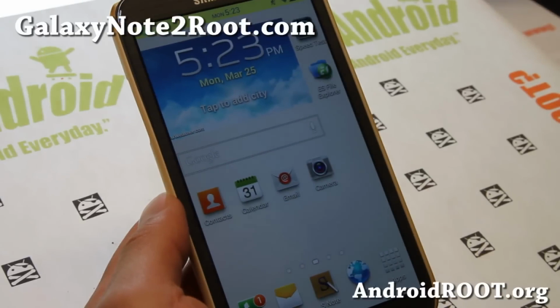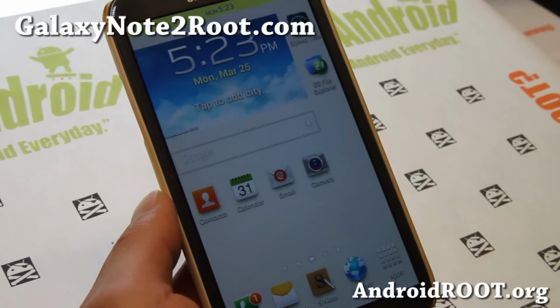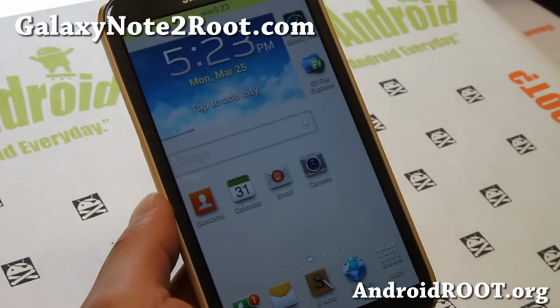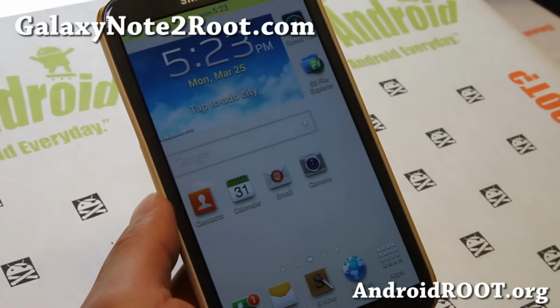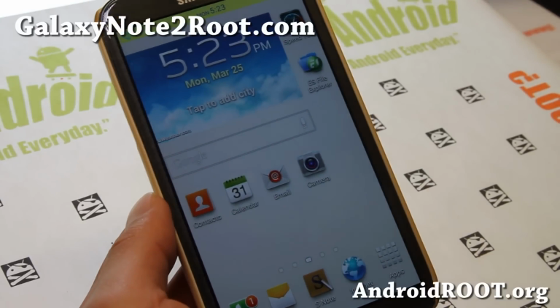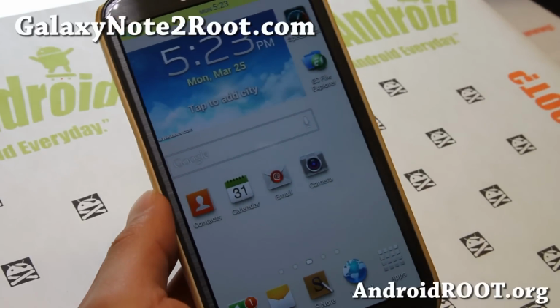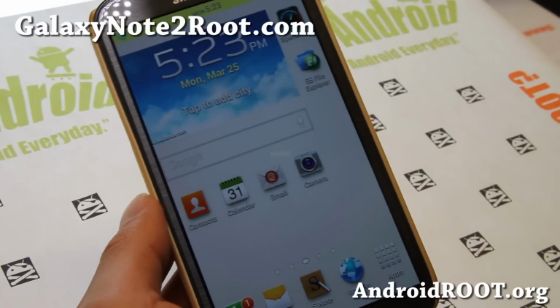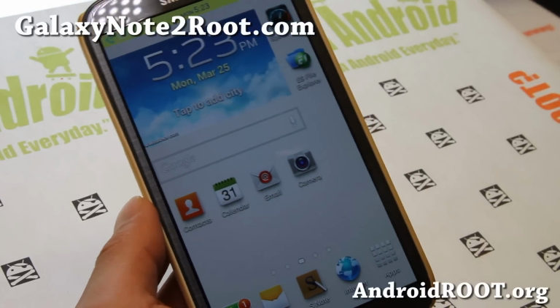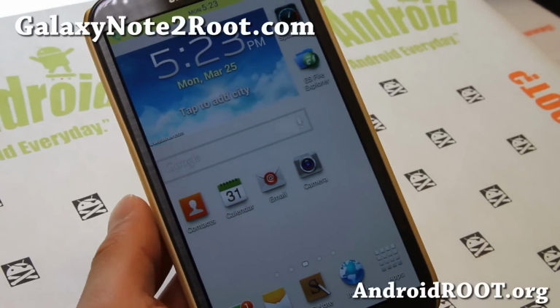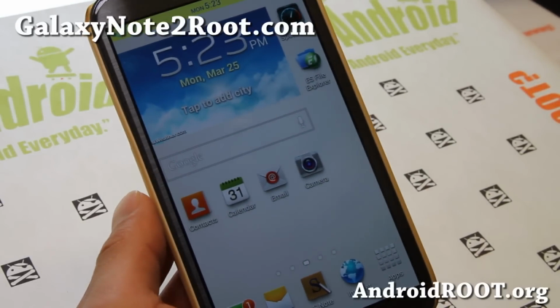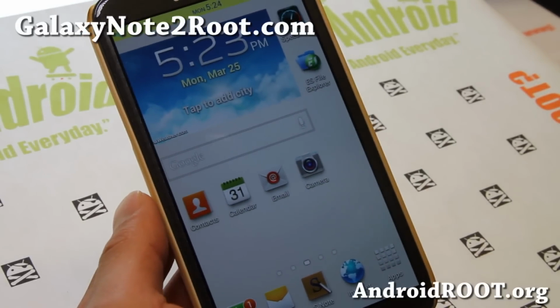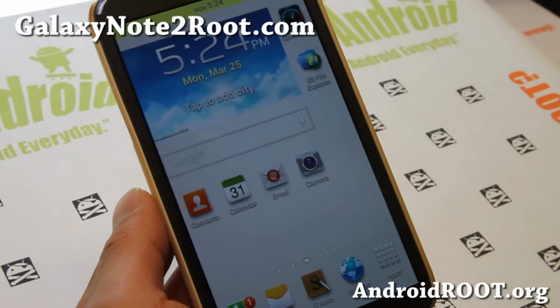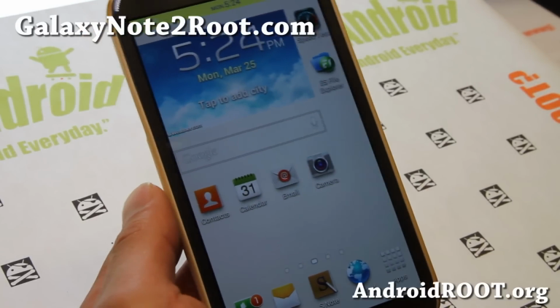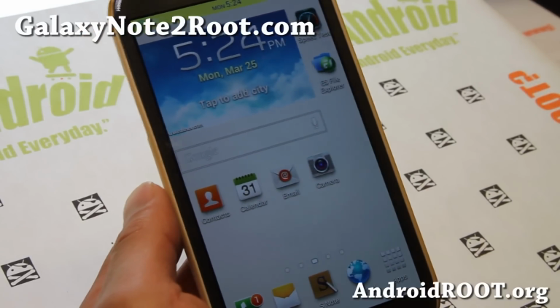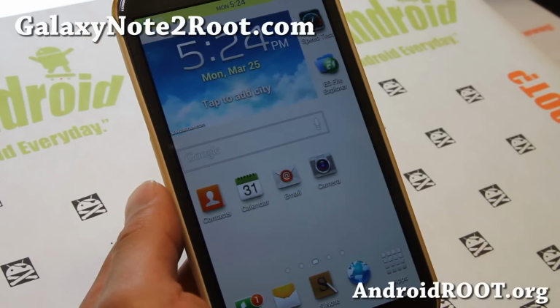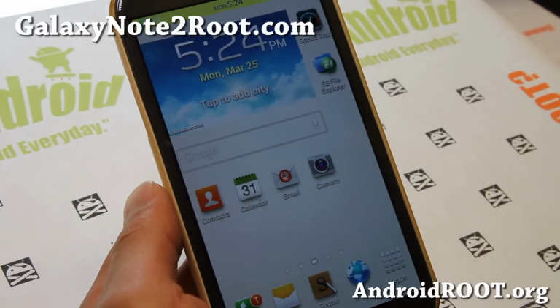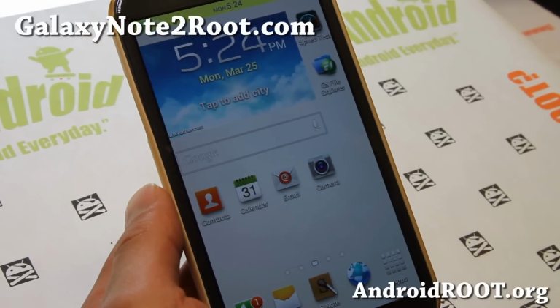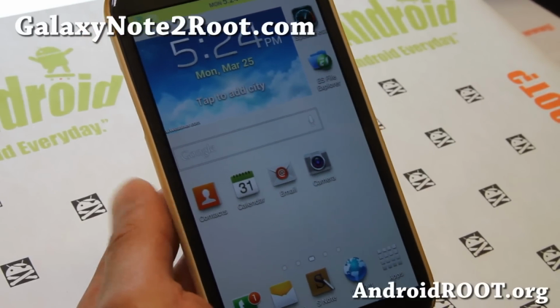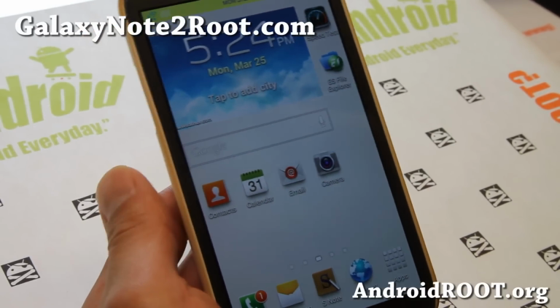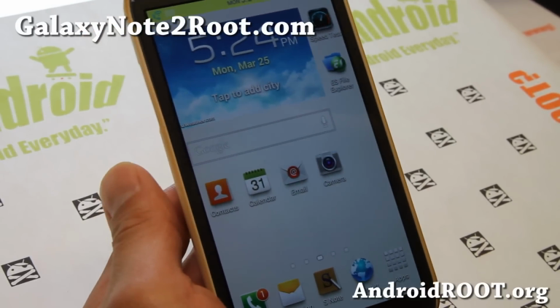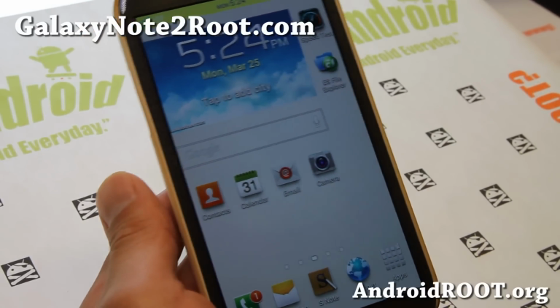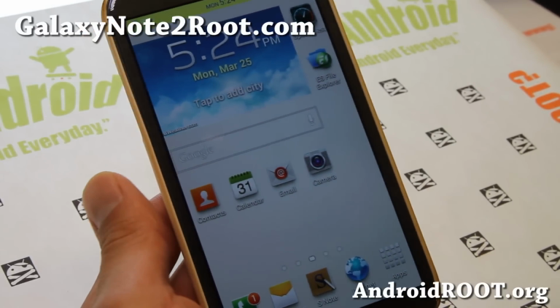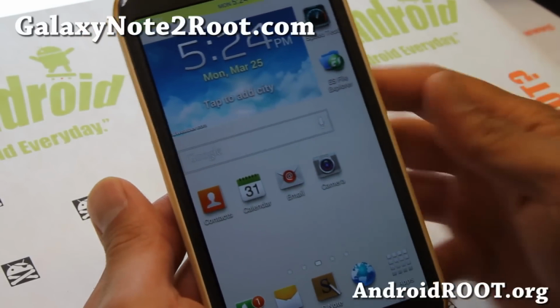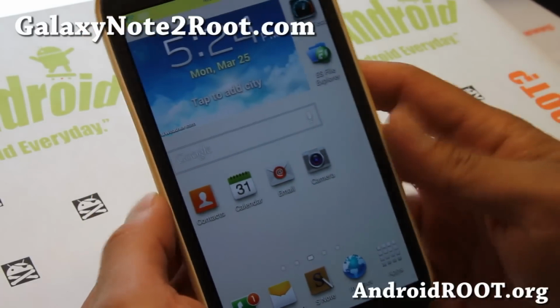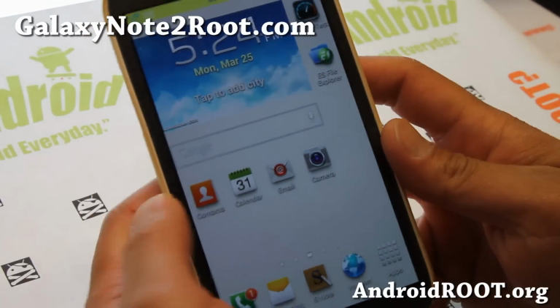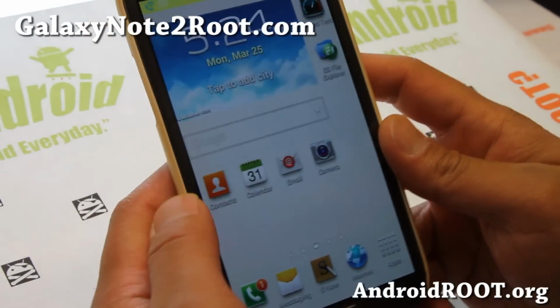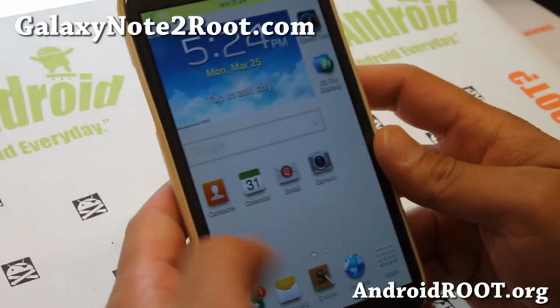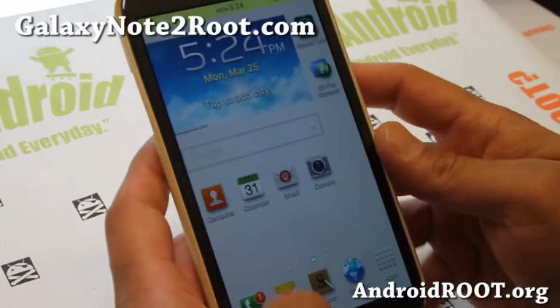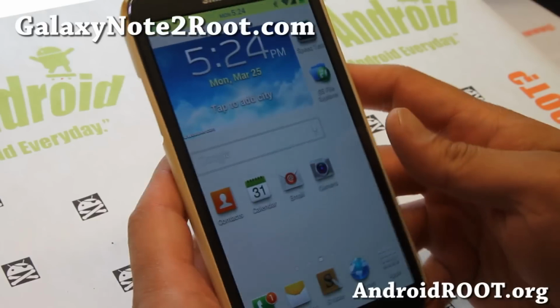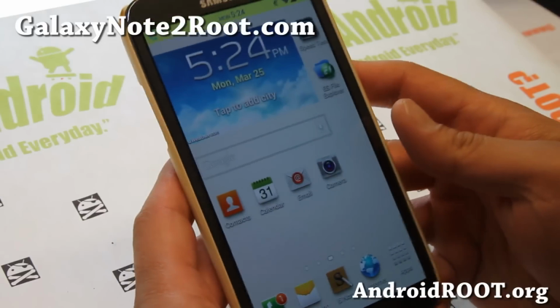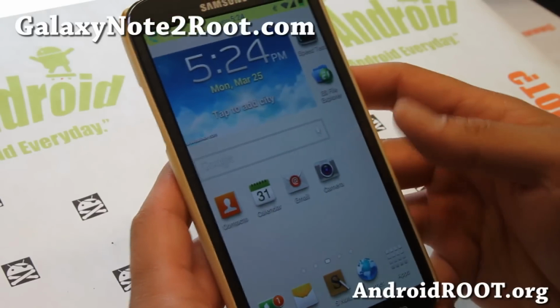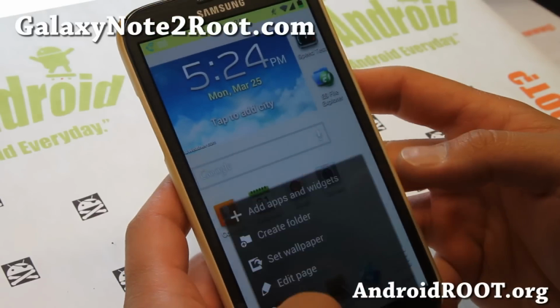Hi folks, this is Max from GalaxyNote2.com, and I've got a quick ROM overview of the latest MyROM custom ROM here.